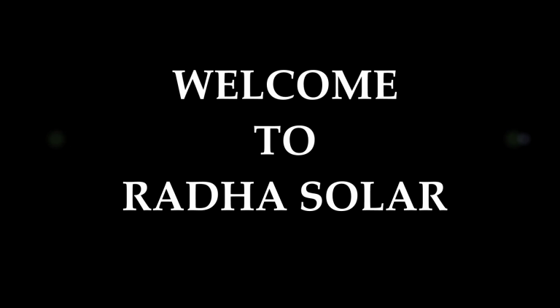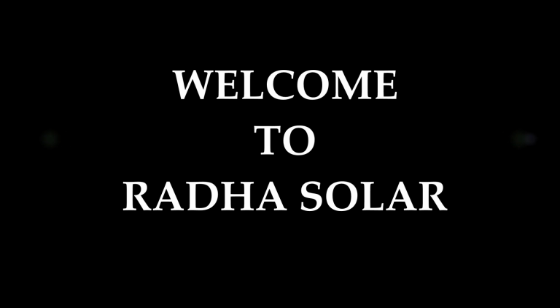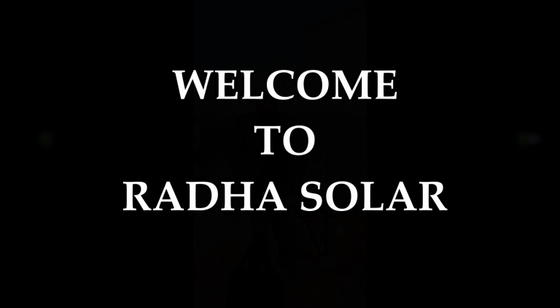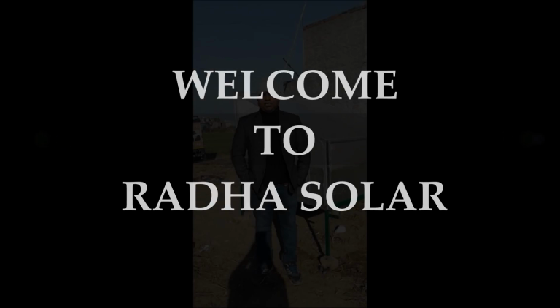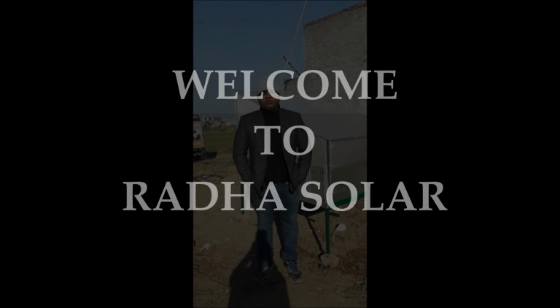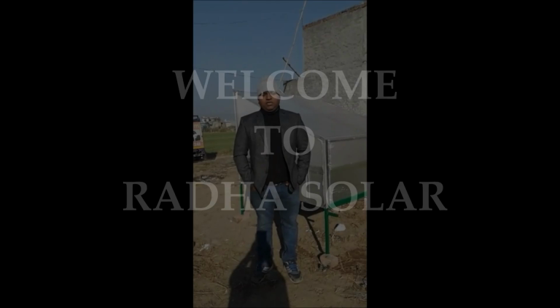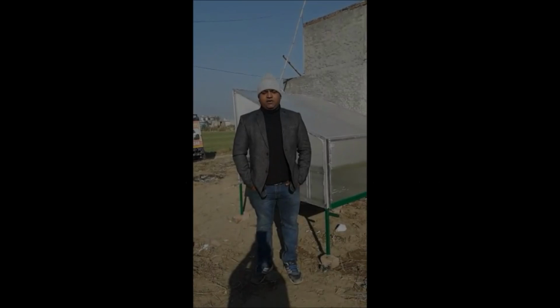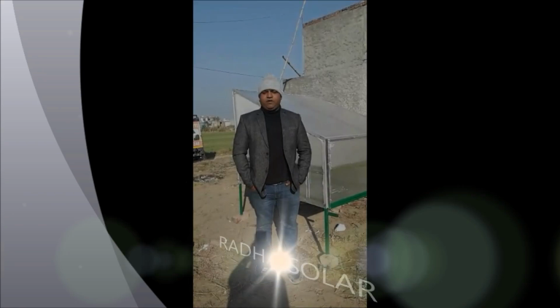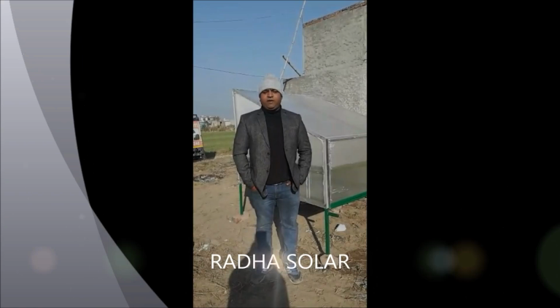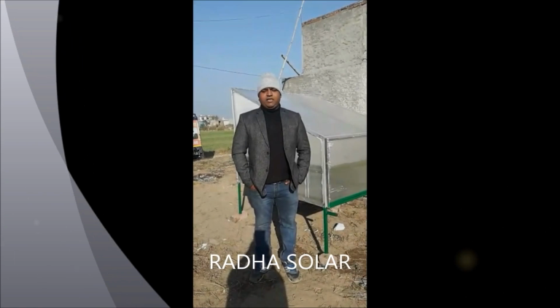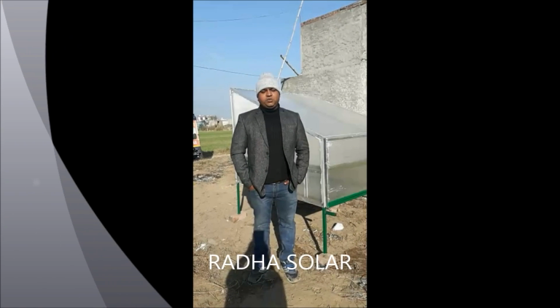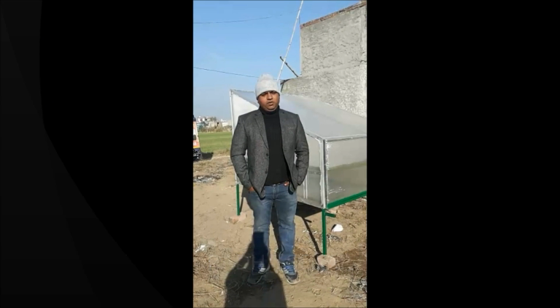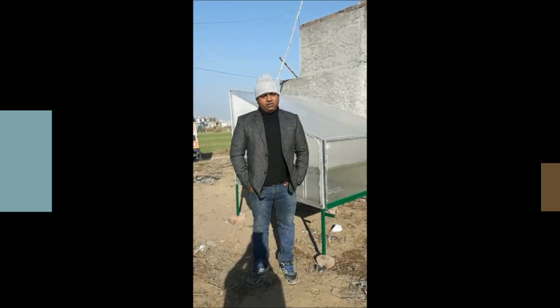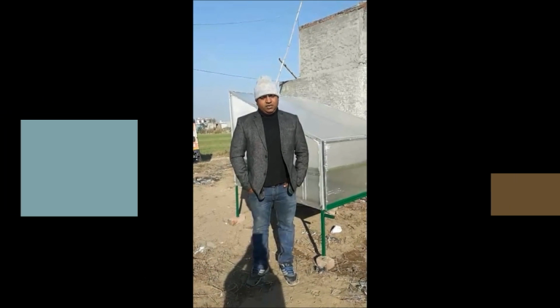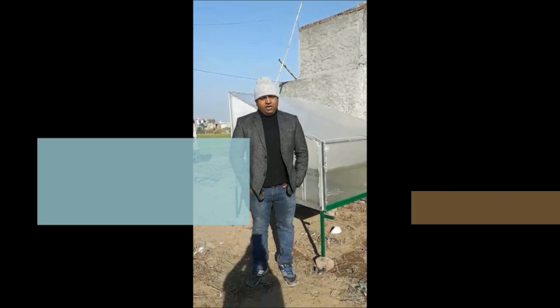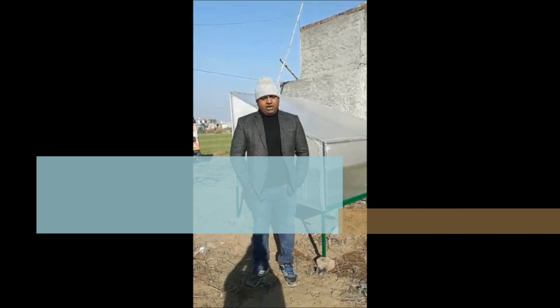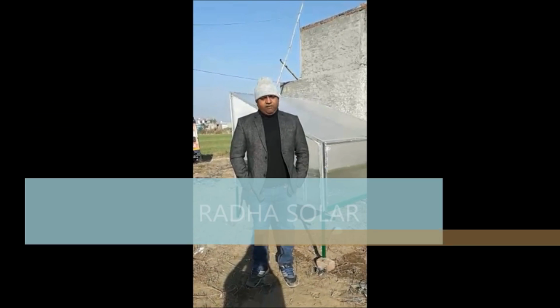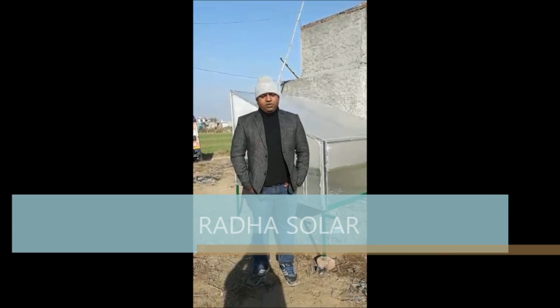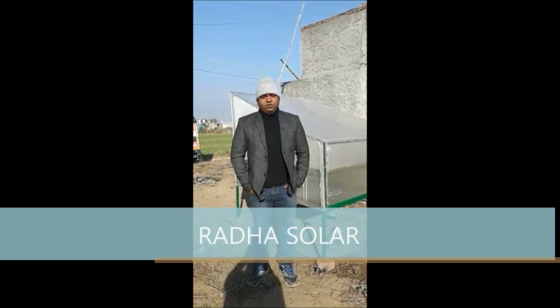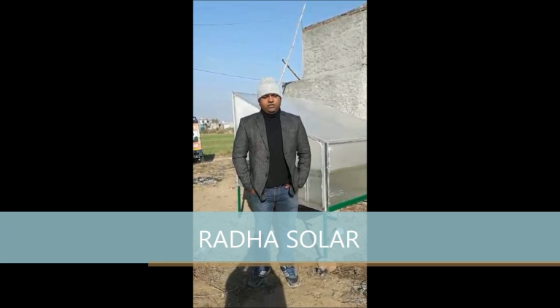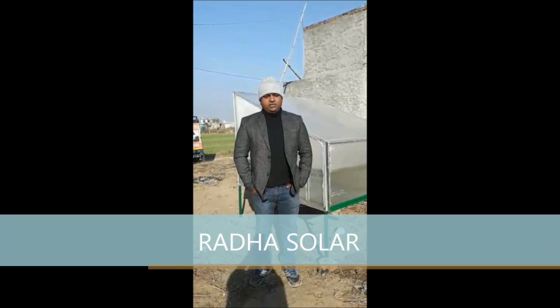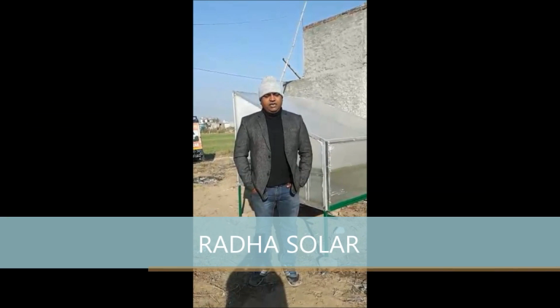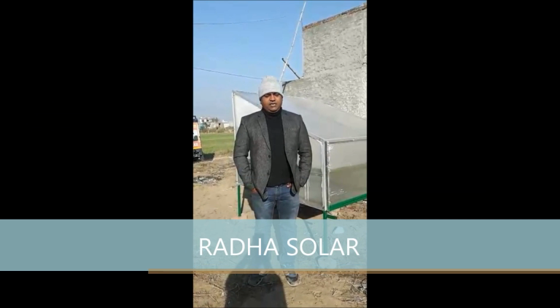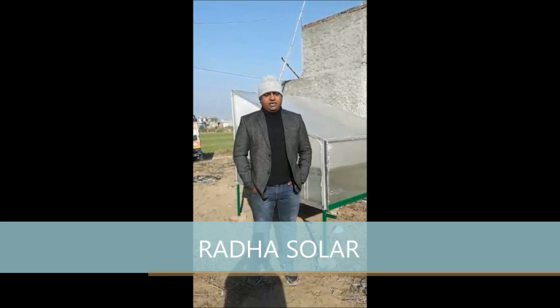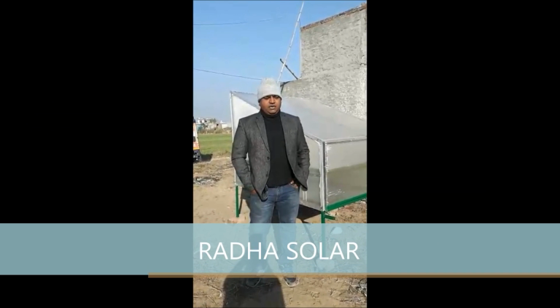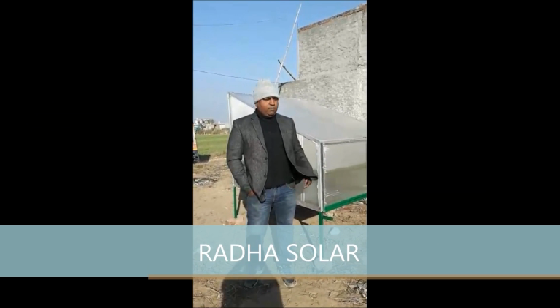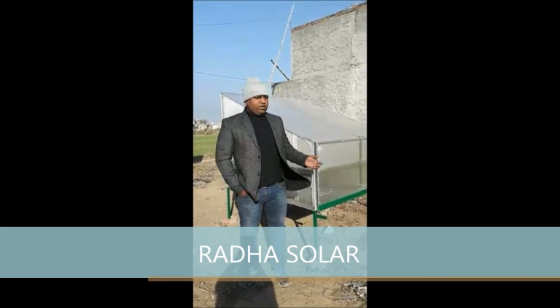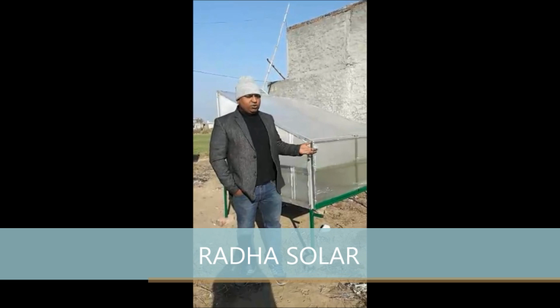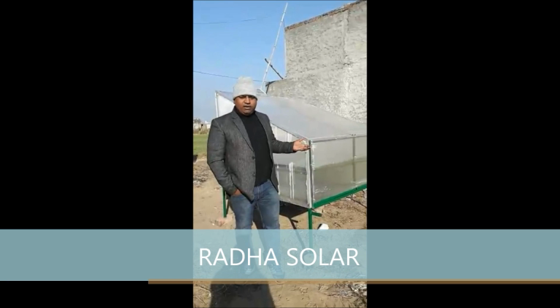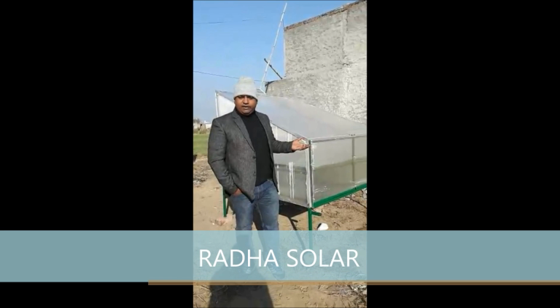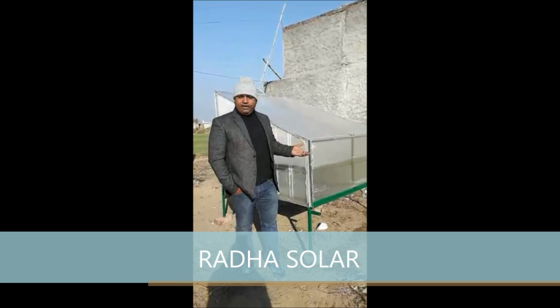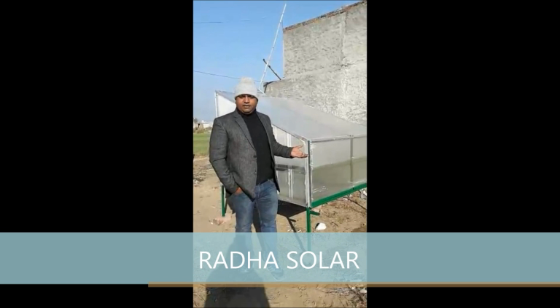This is Rajesh Soni, I am from Radha Solers. I will show you this side about a solar dryer.